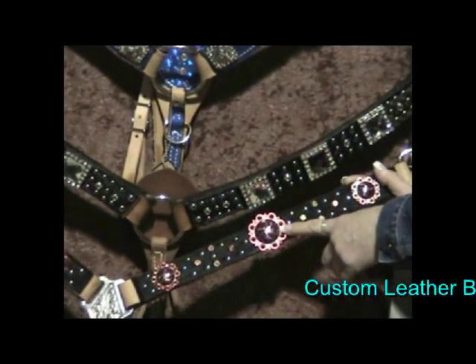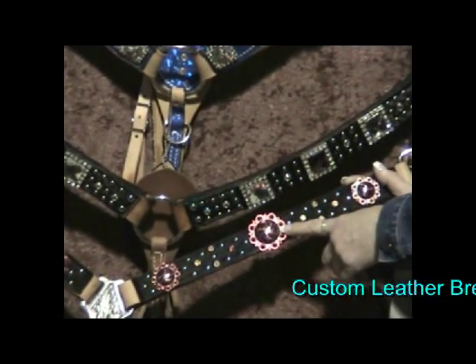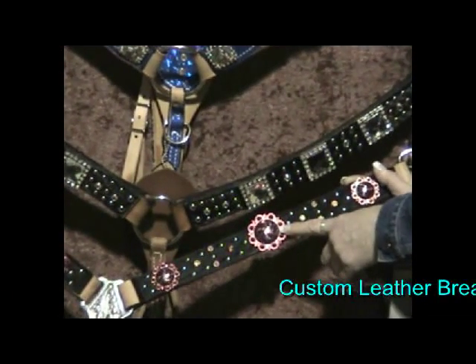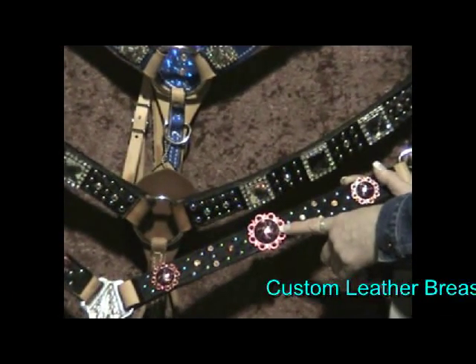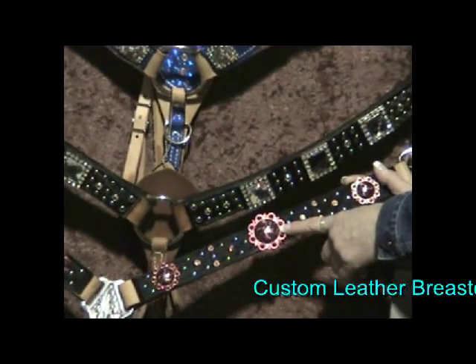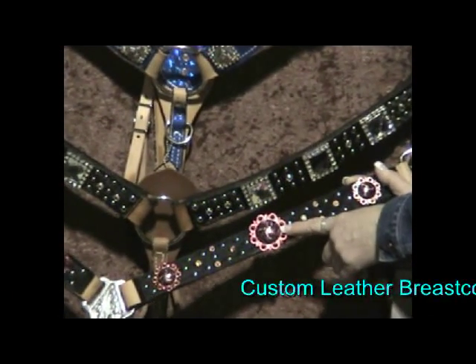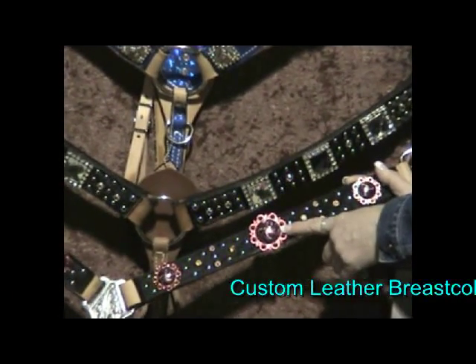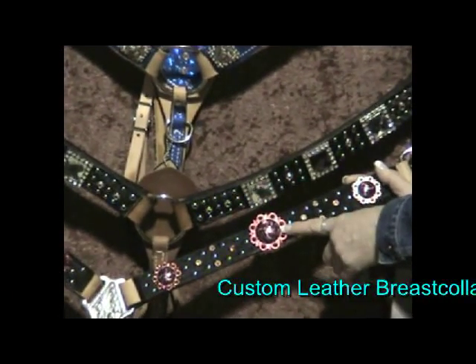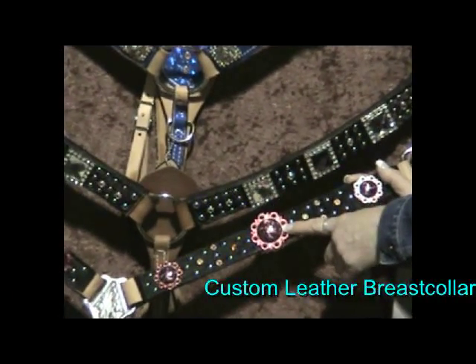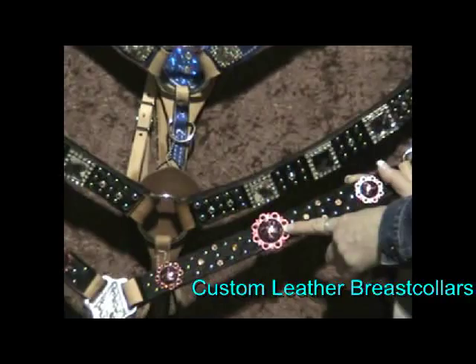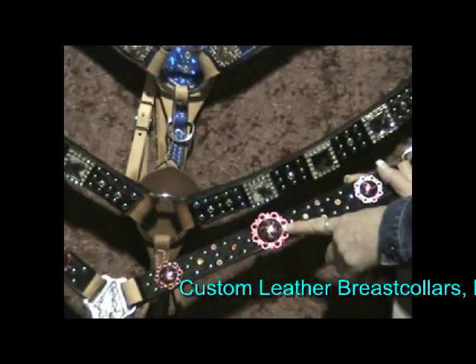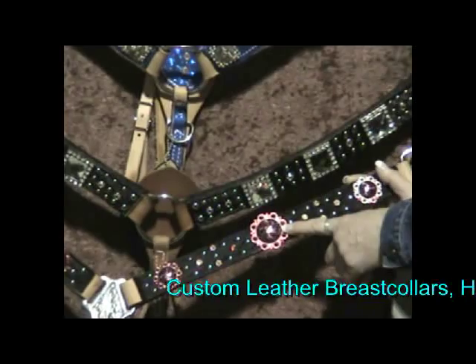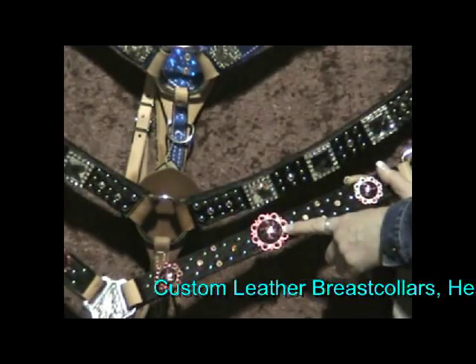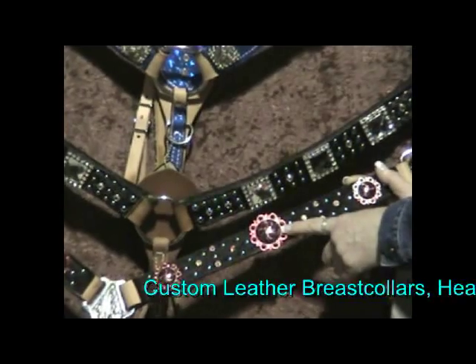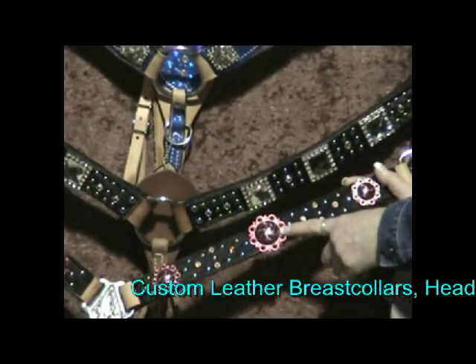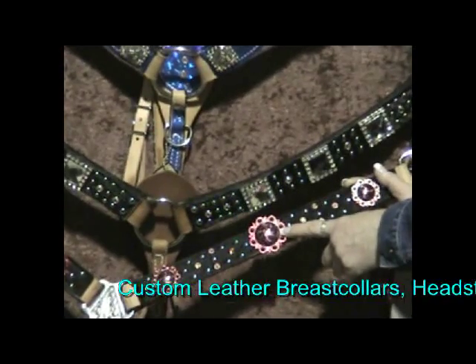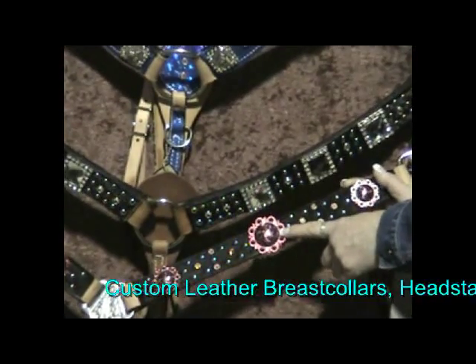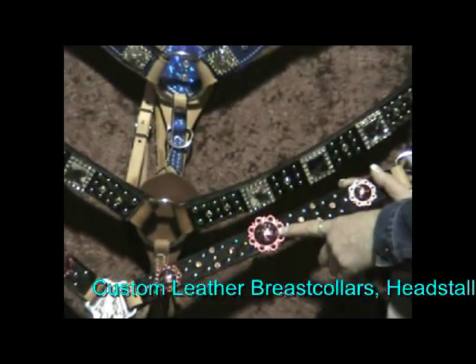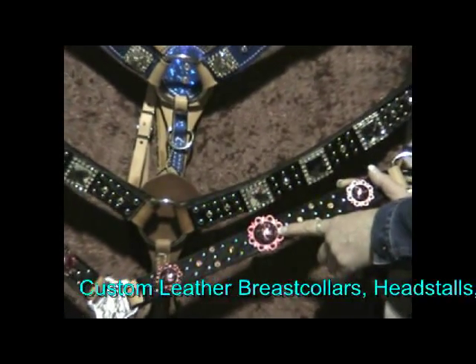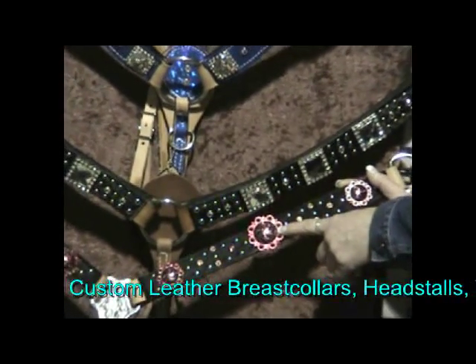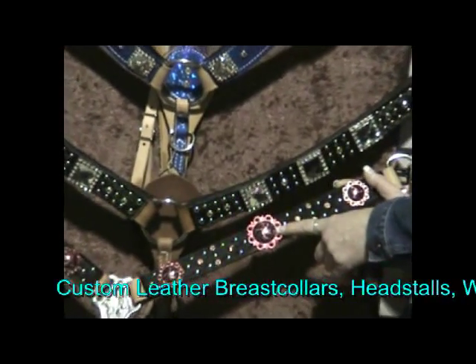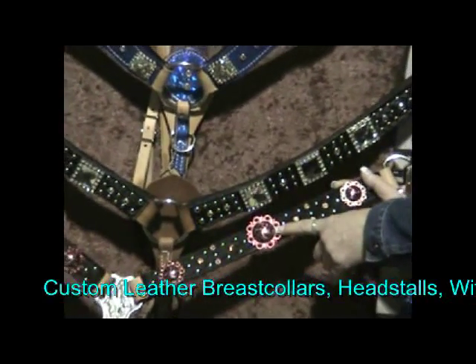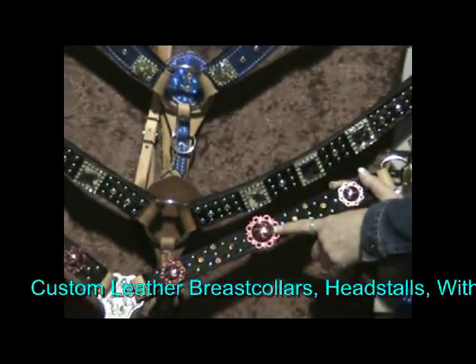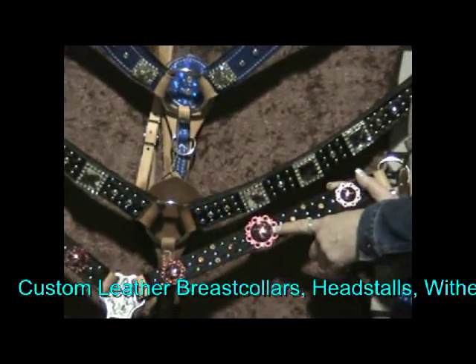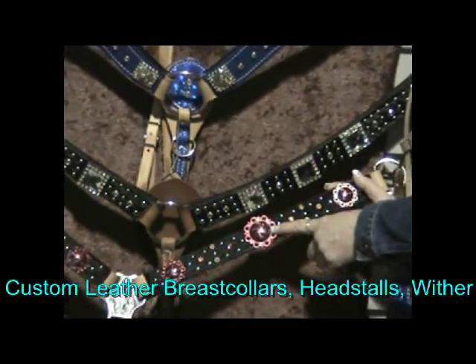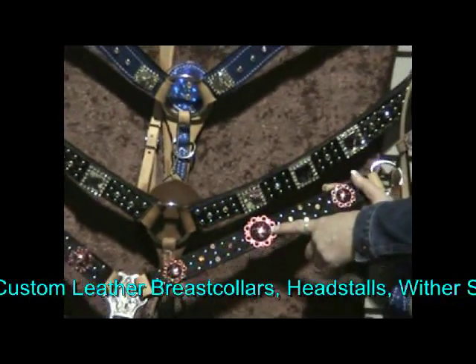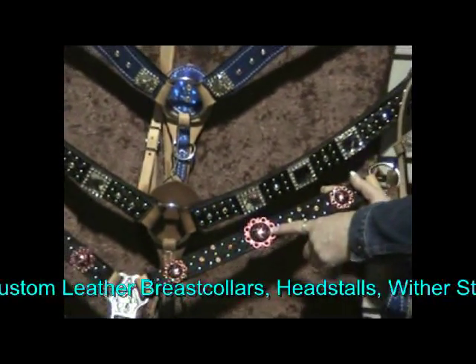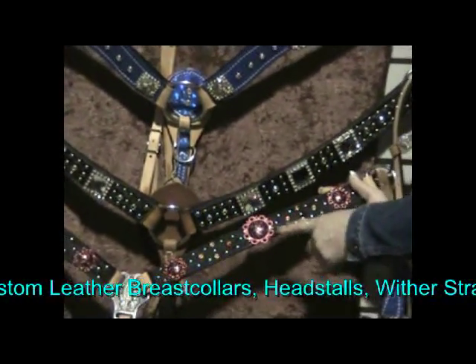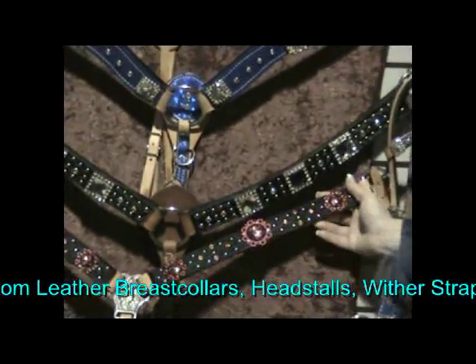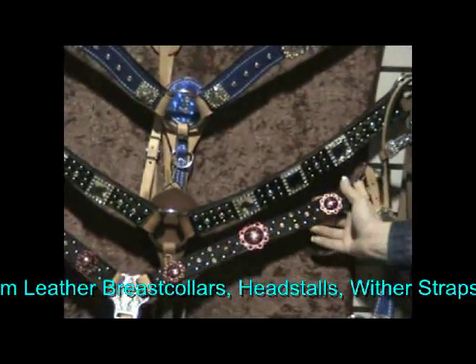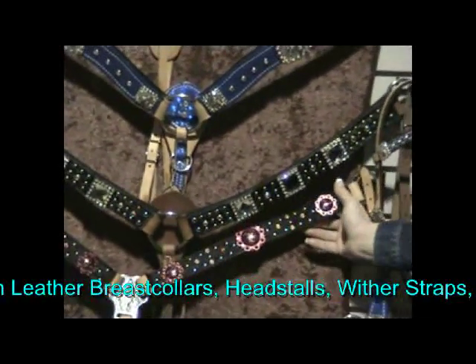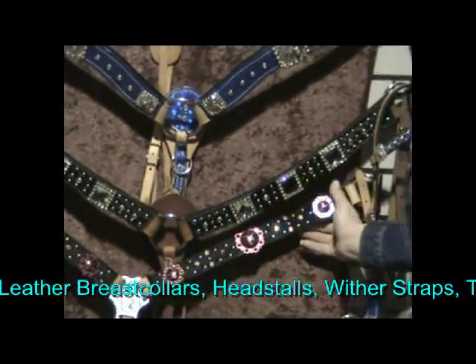Instead of putting crystals on the conchos, they actually come in different colors — we have green, blue, red, and there may be a couple other colors. We have to check the concho availability at the time.